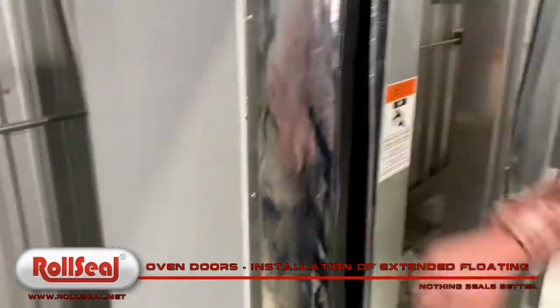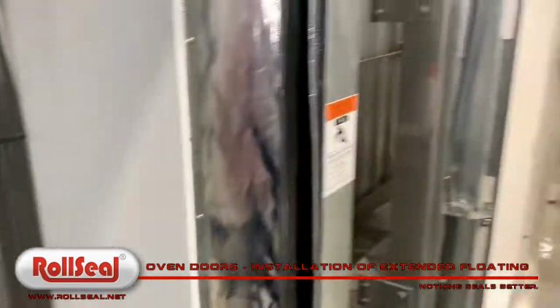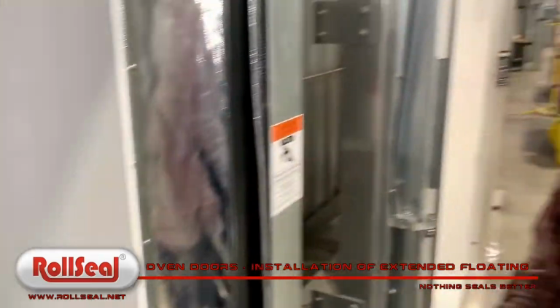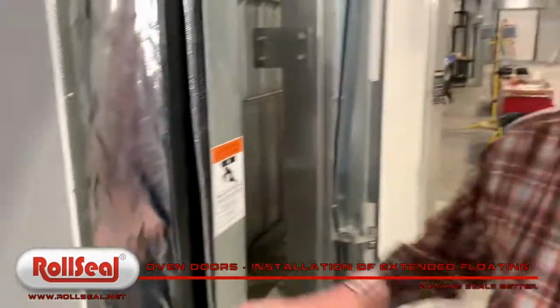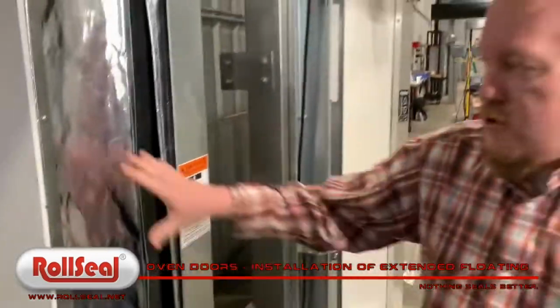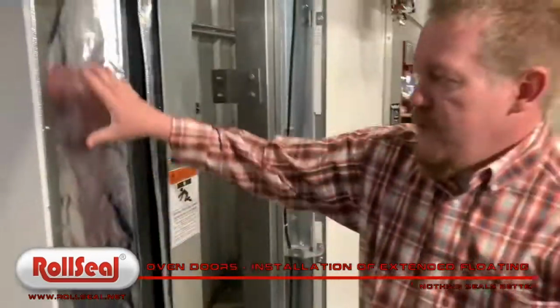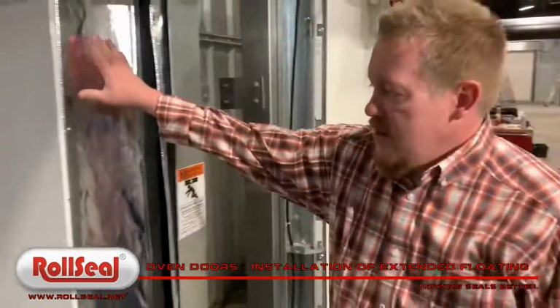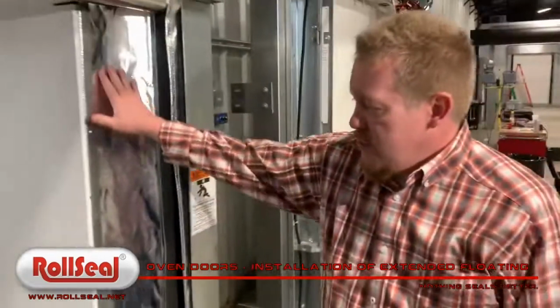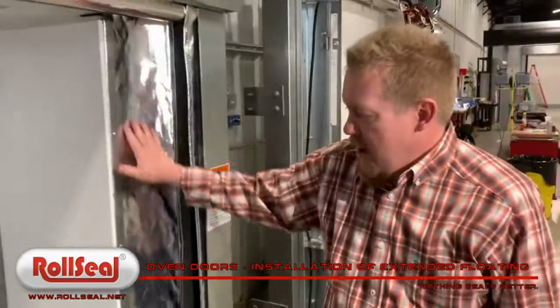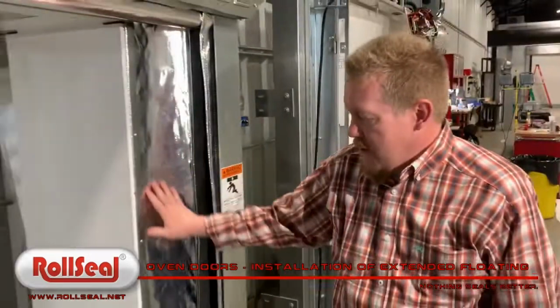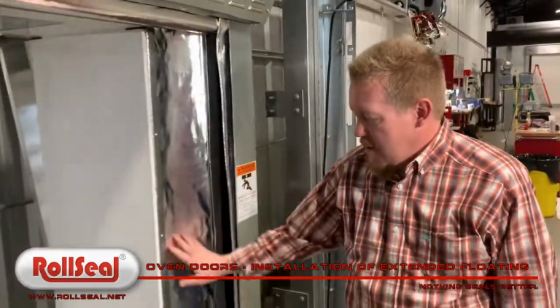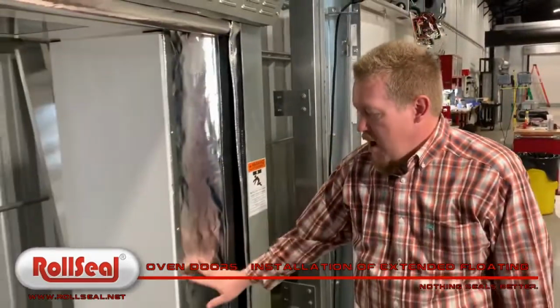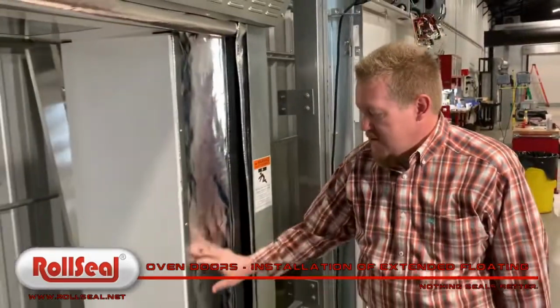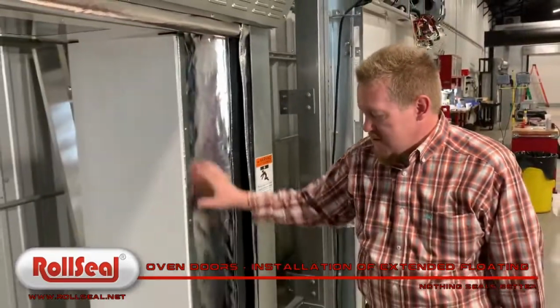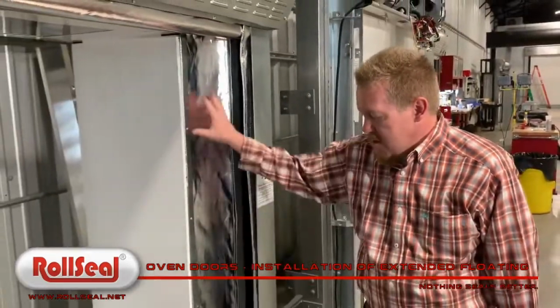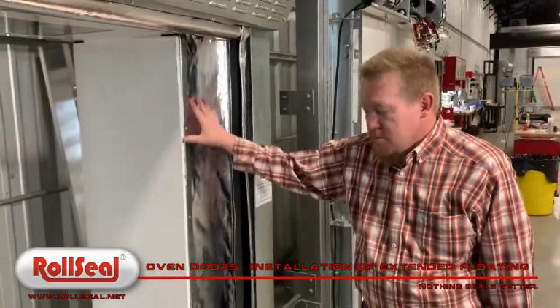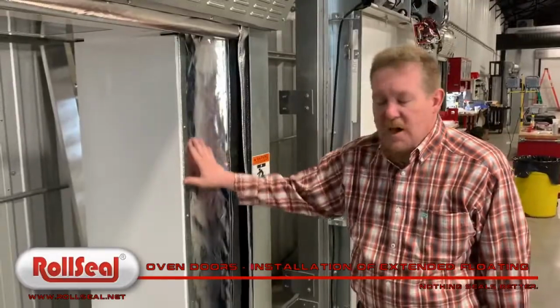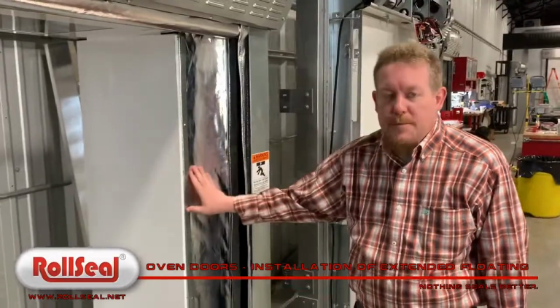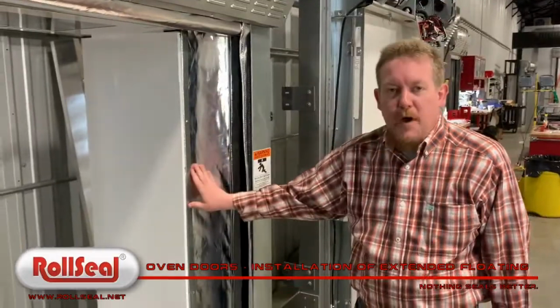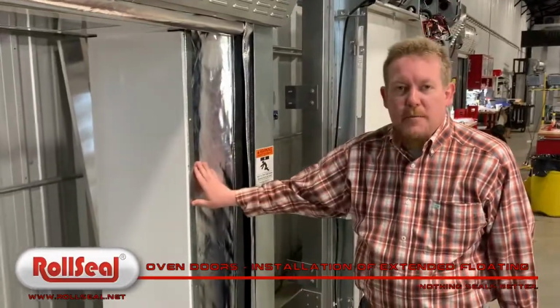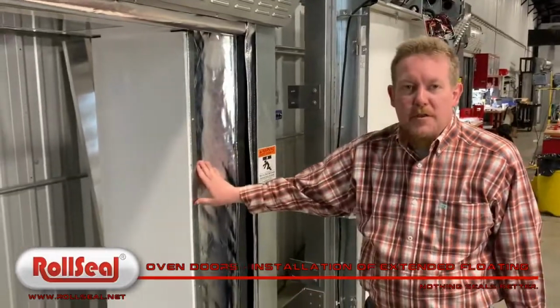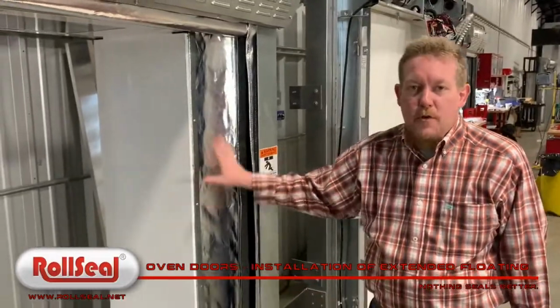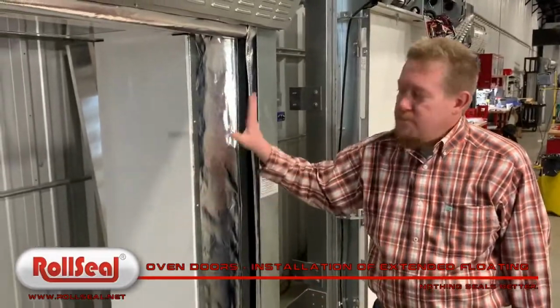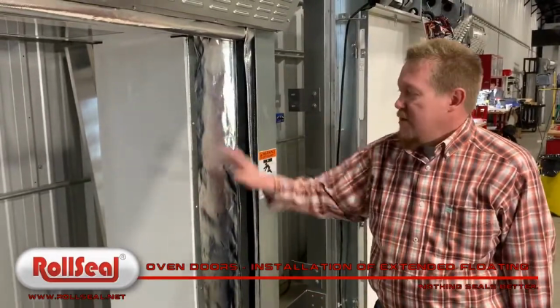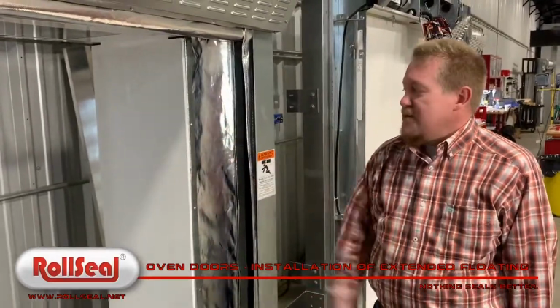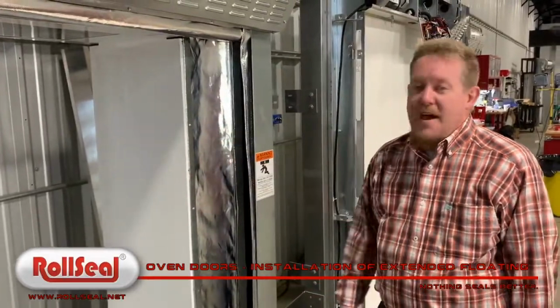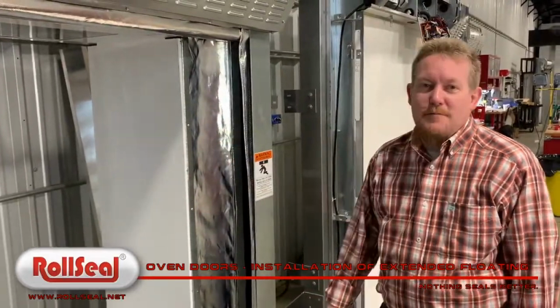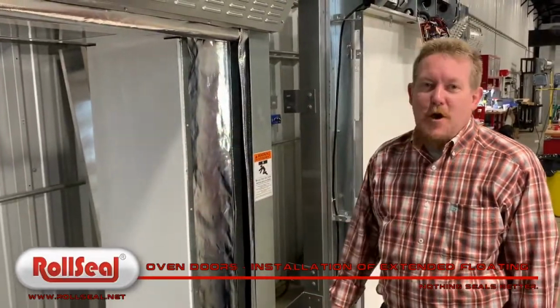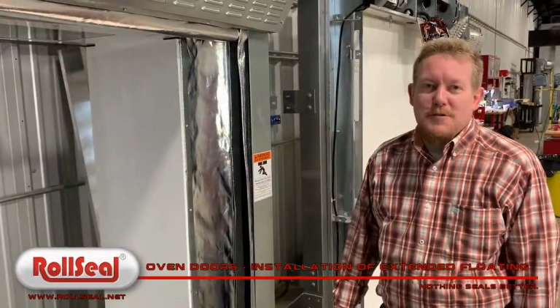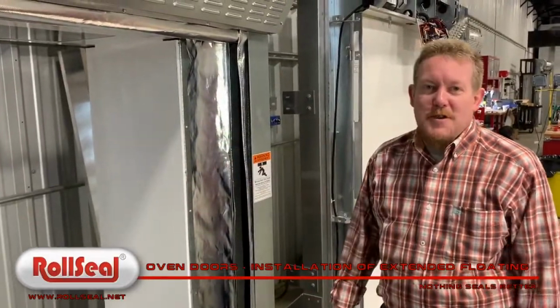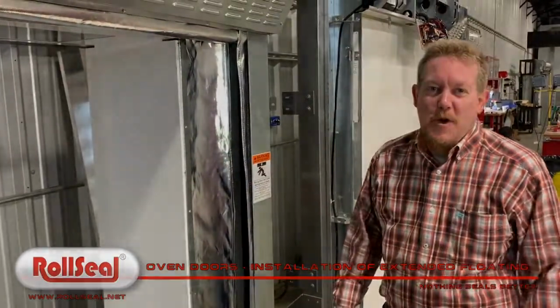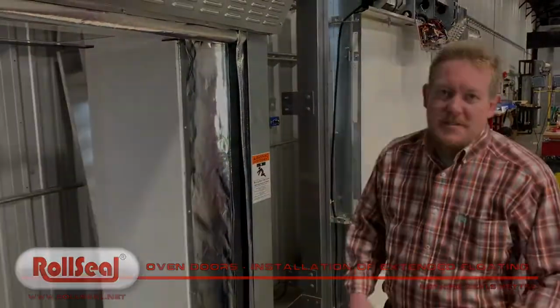Once you've run this out and you're finished, you'll have a constant seal top to bottom of the door. Simple as that. Call us with any questions.